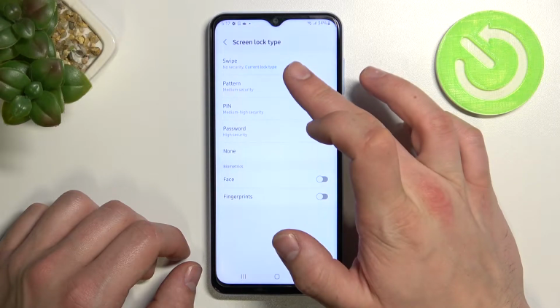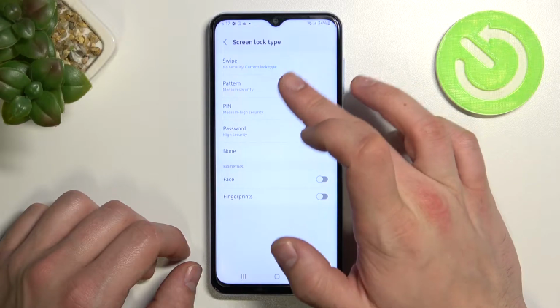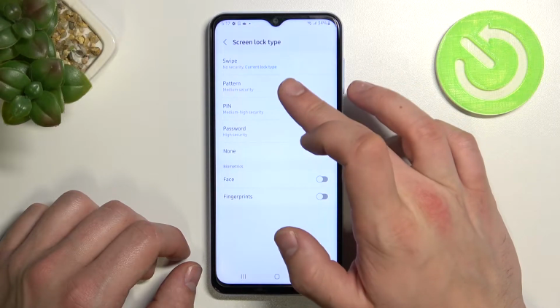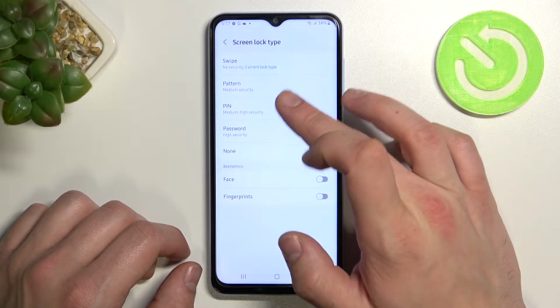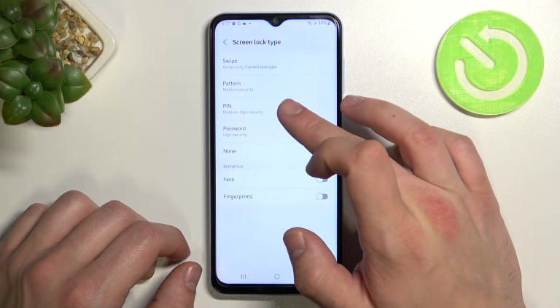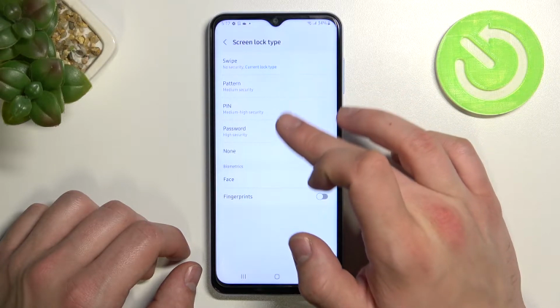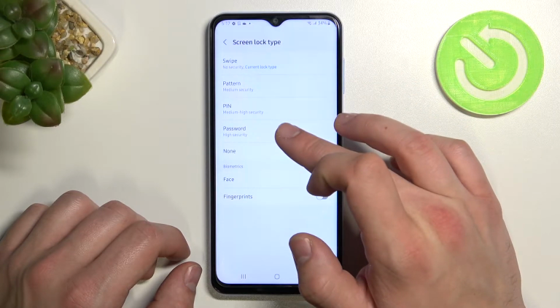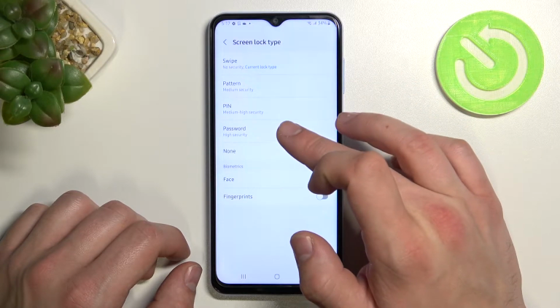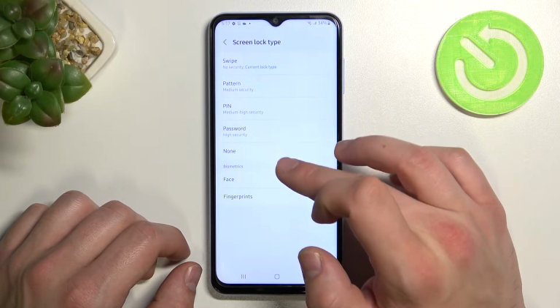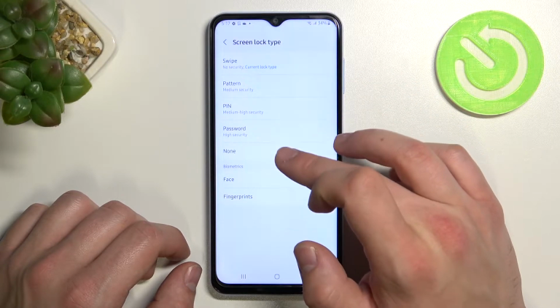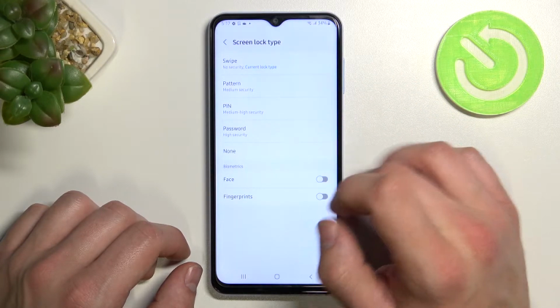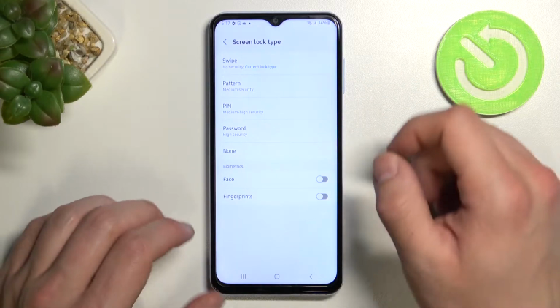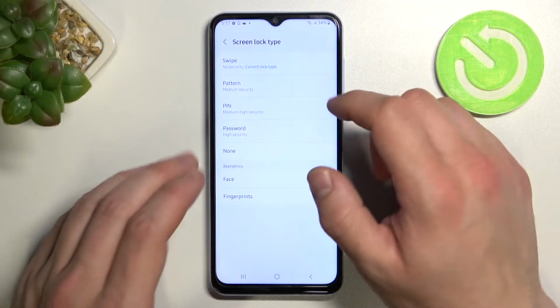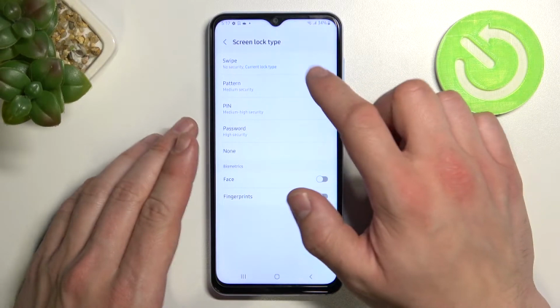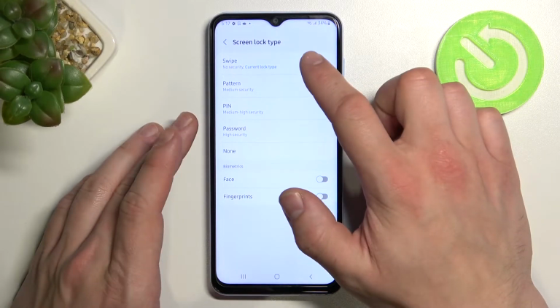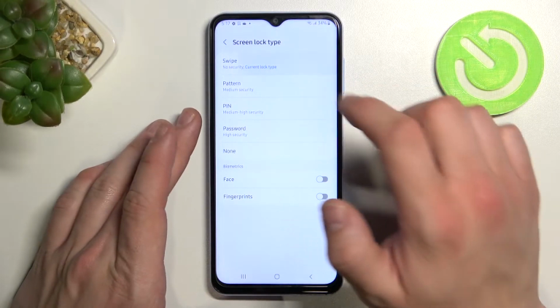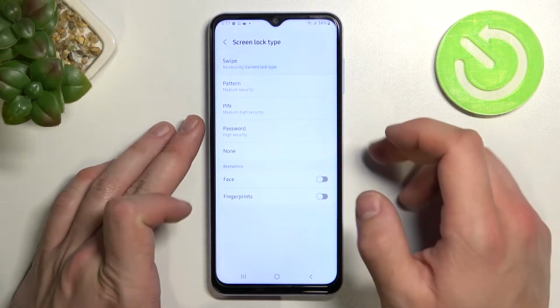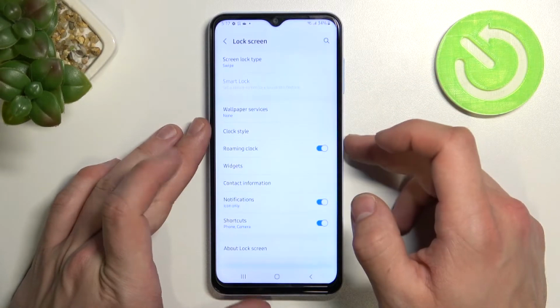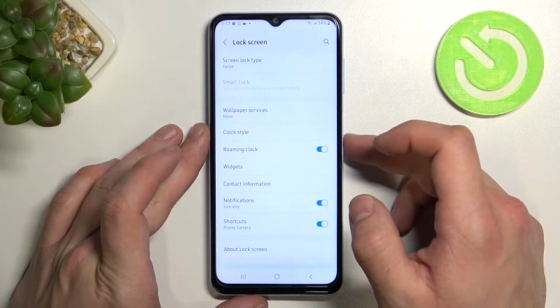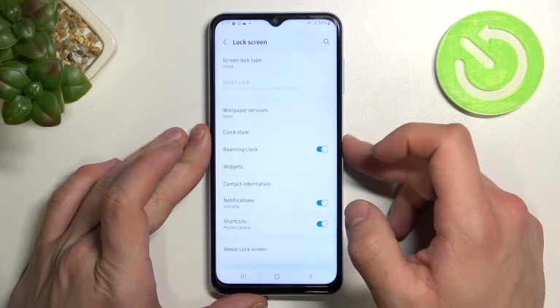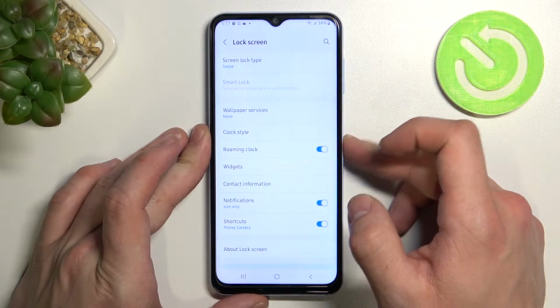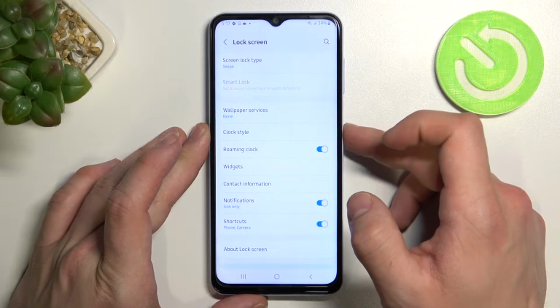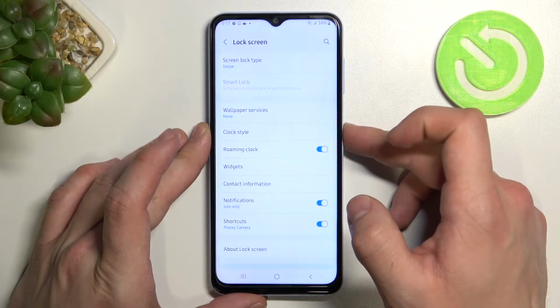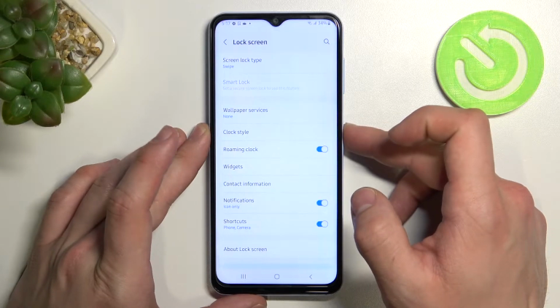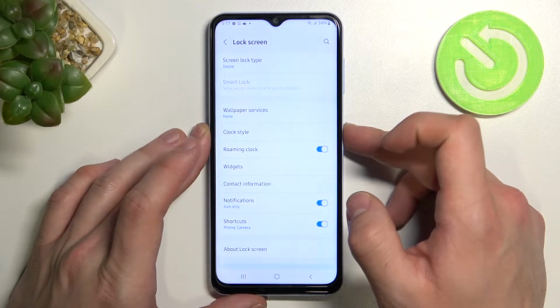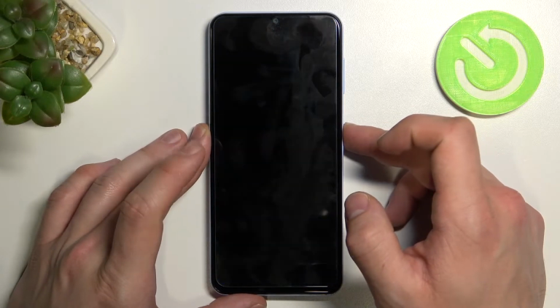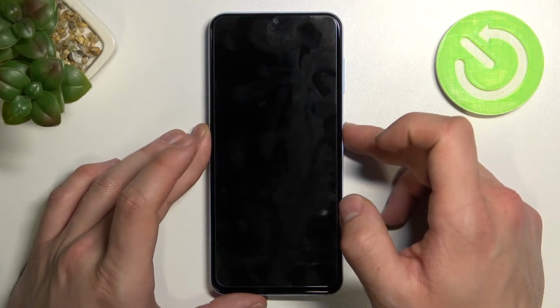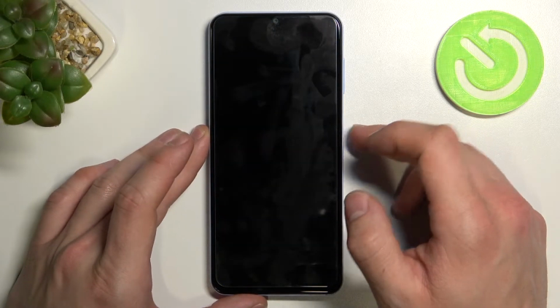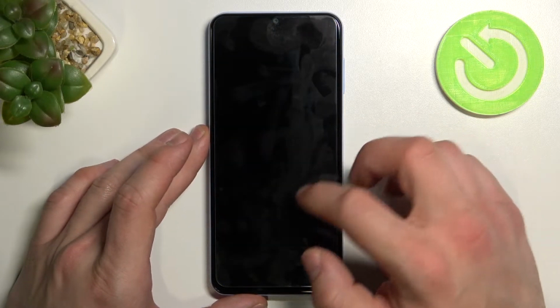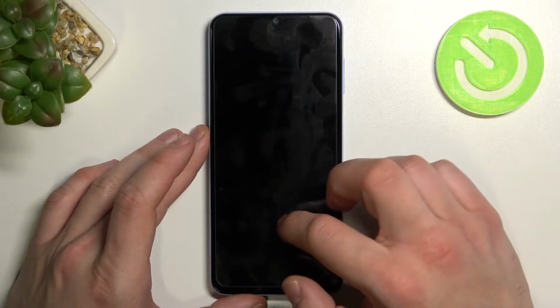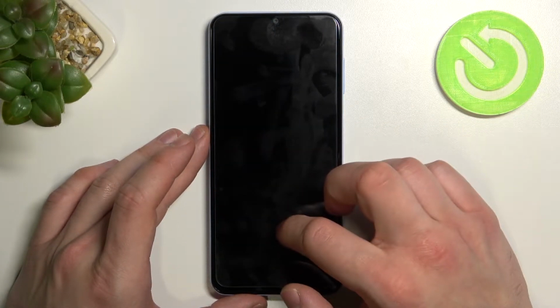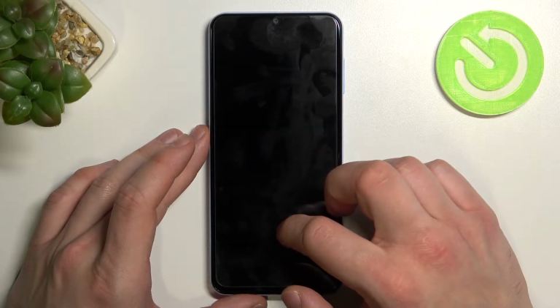Swipe, pattern, pin, password and none. Let's start with swipe and let's use it to unlock the phone.